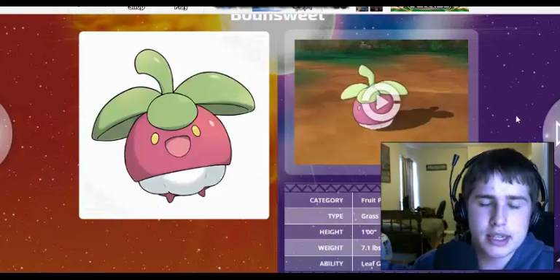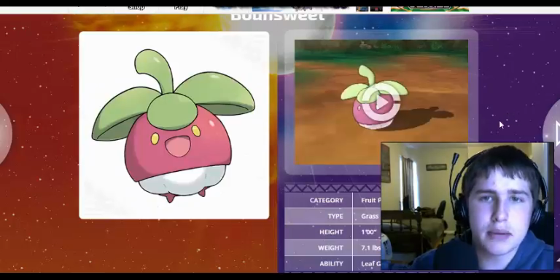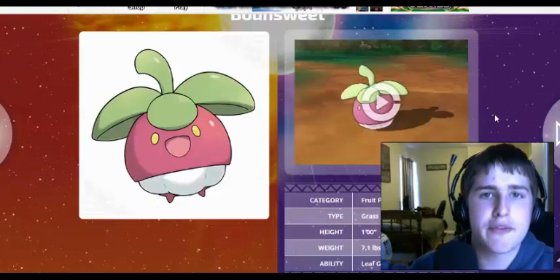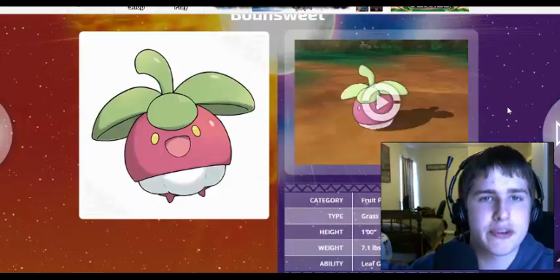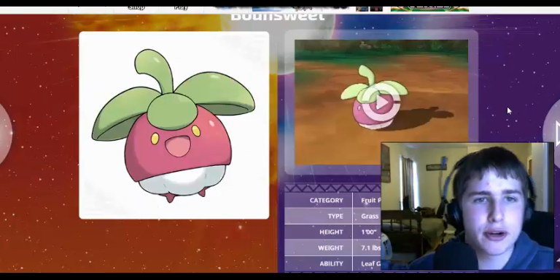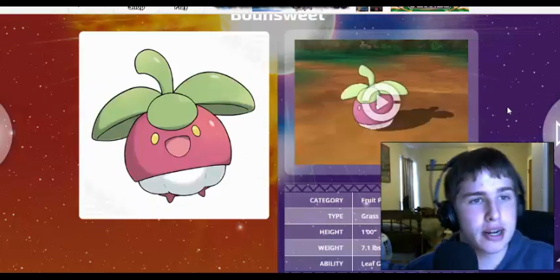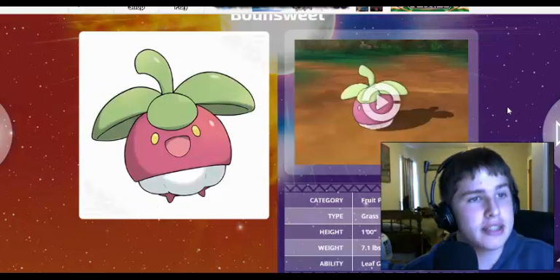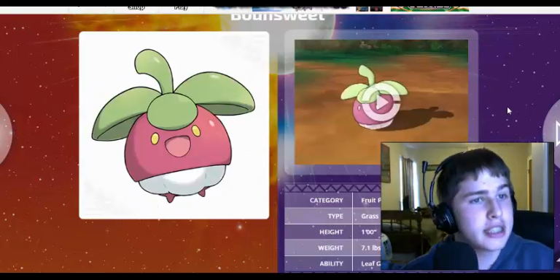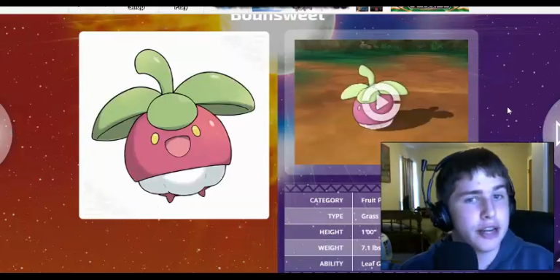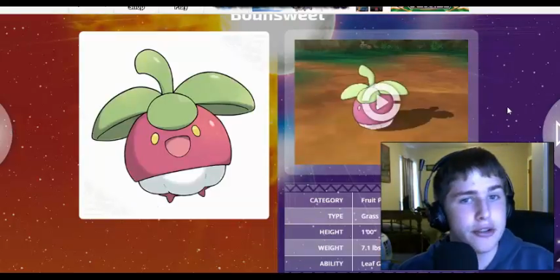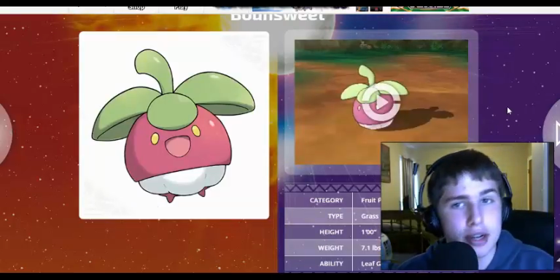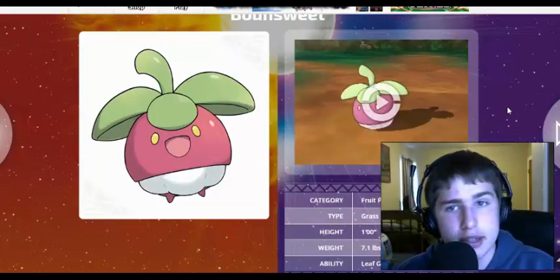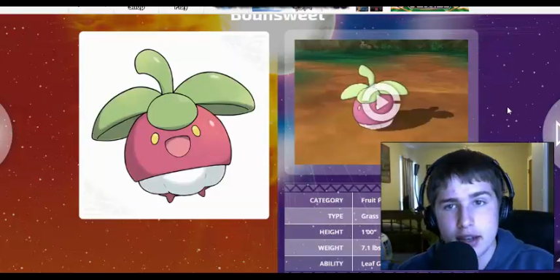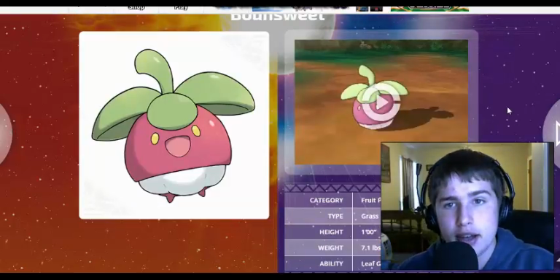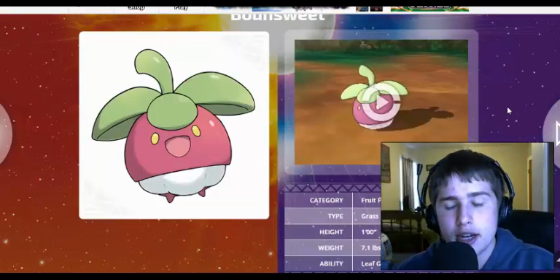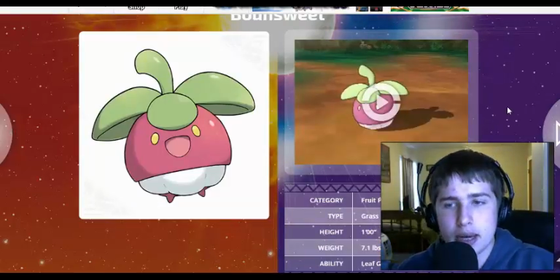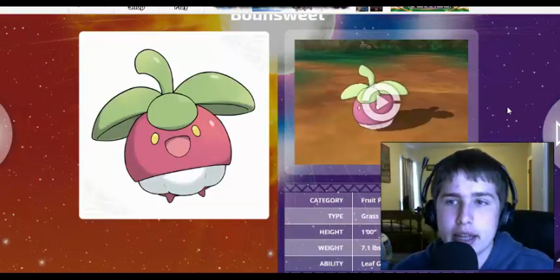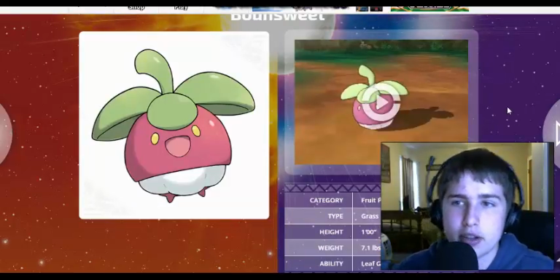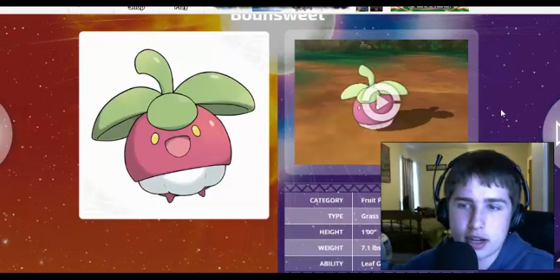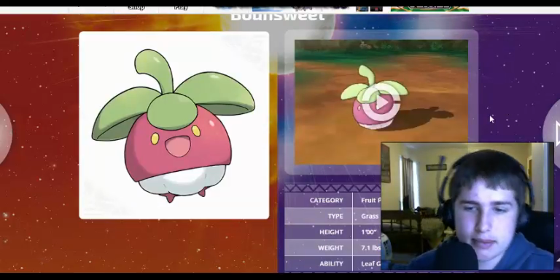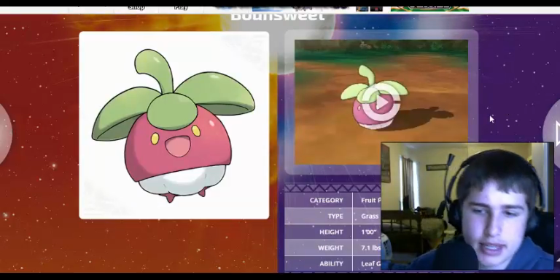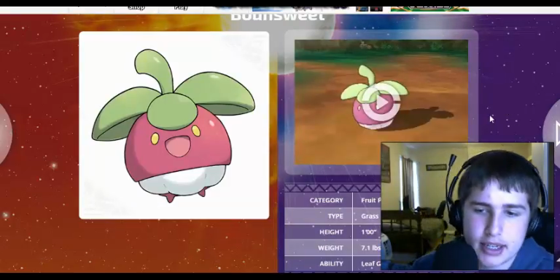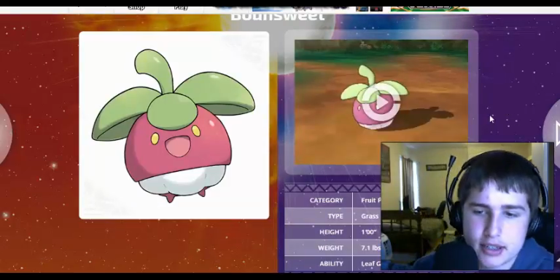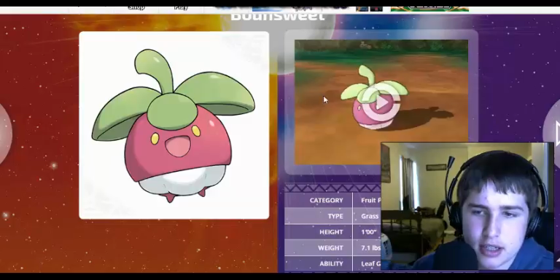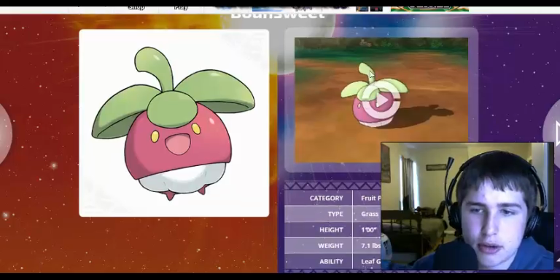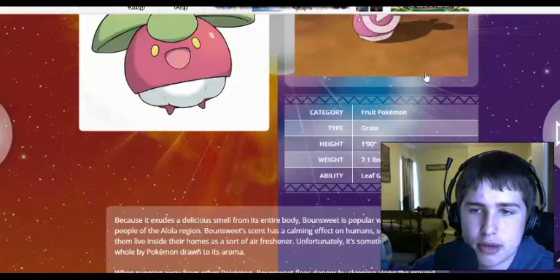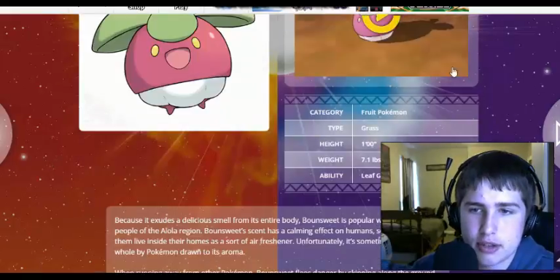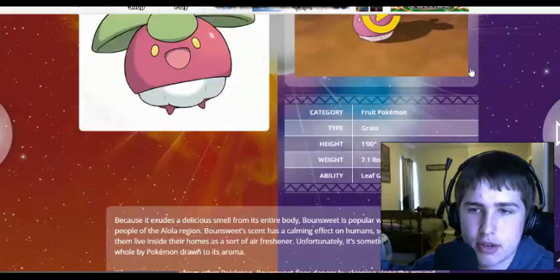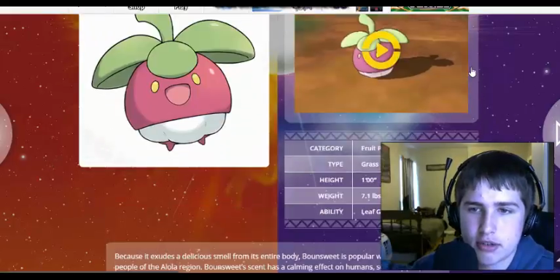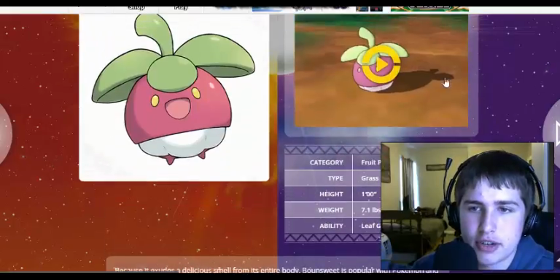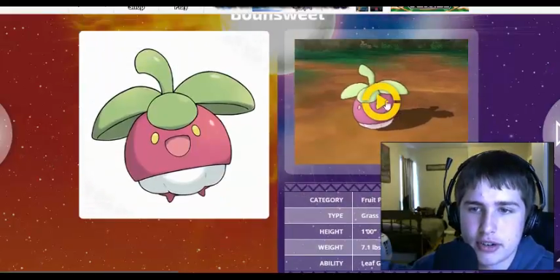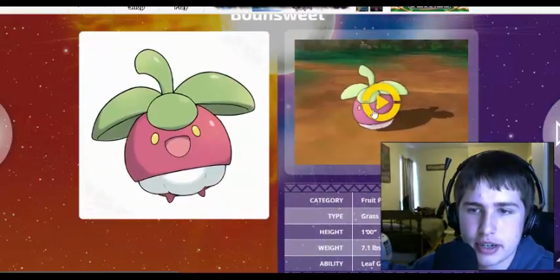He's not my favorite Pokemon out of these brand new ones, but he looks awesome. I think he's an awesome Pokemon. Let's watch this little video right here.